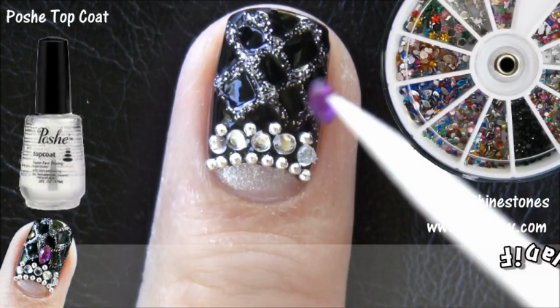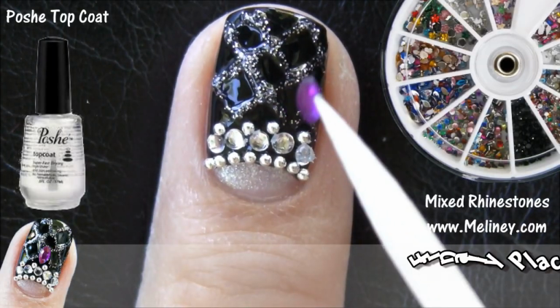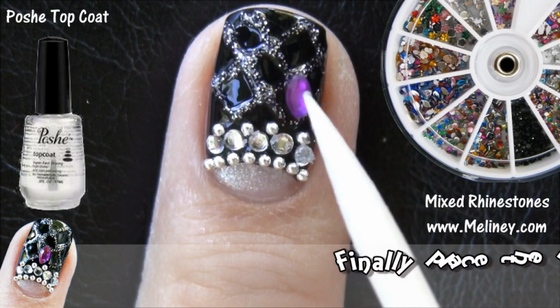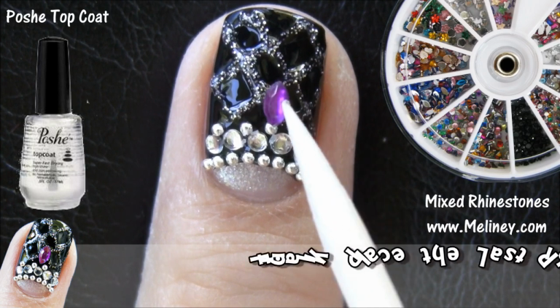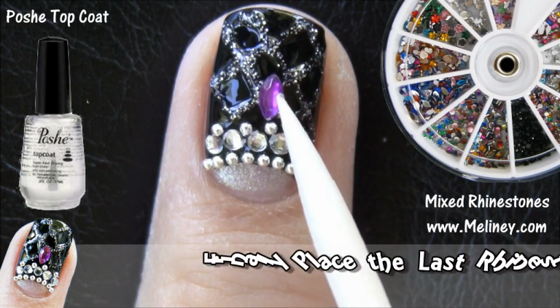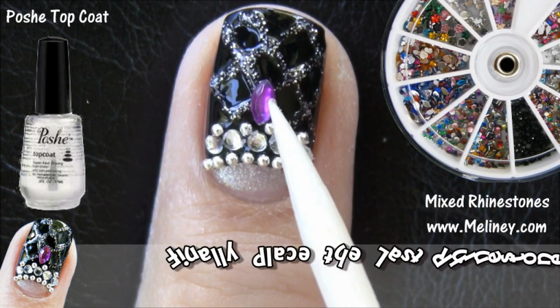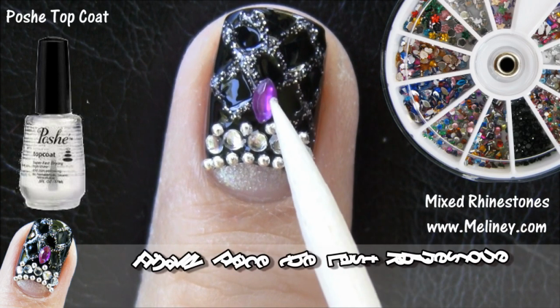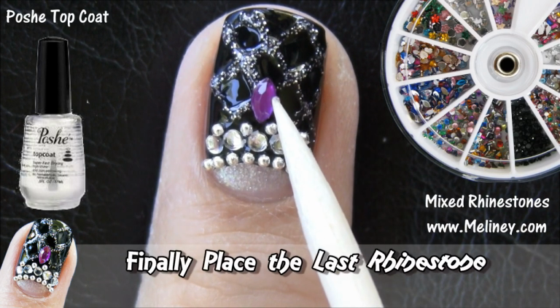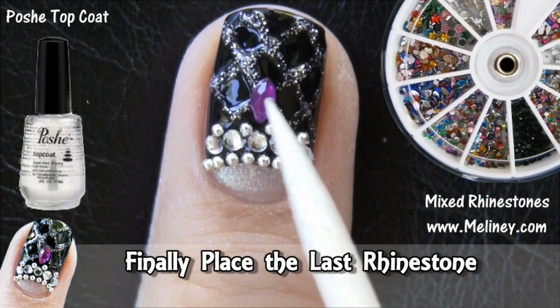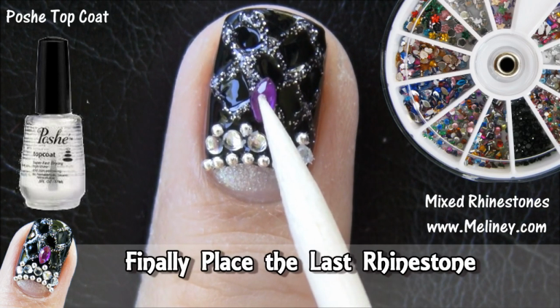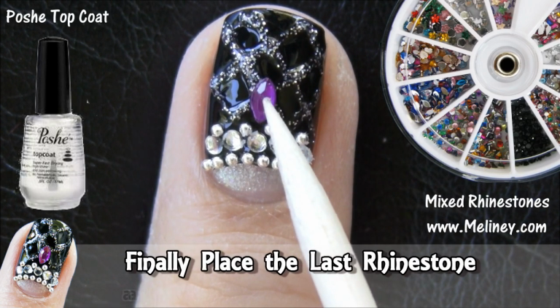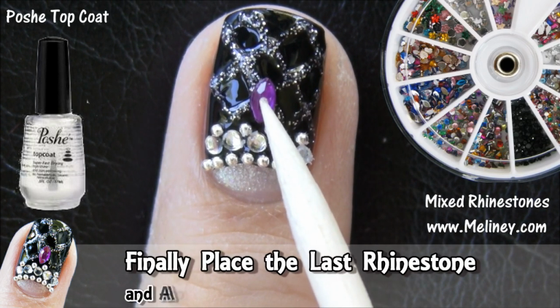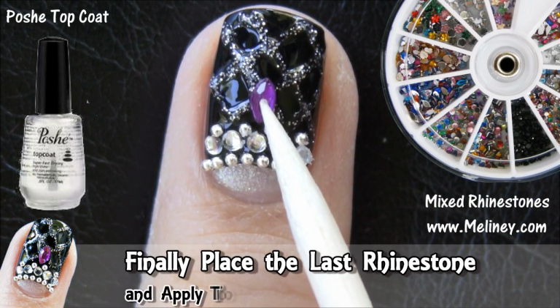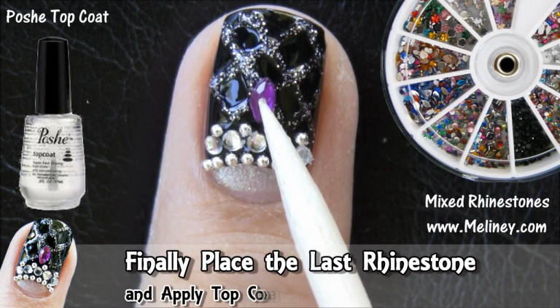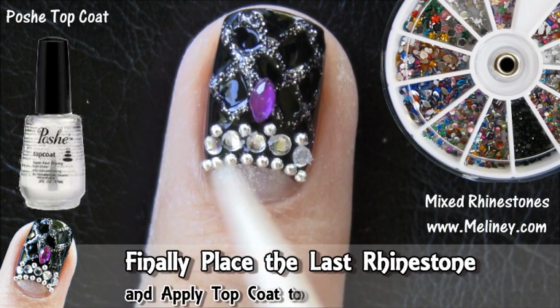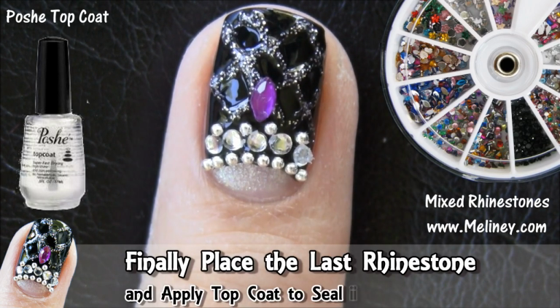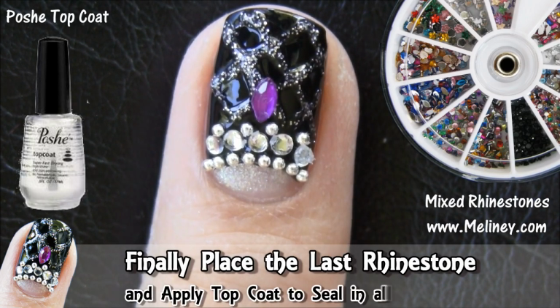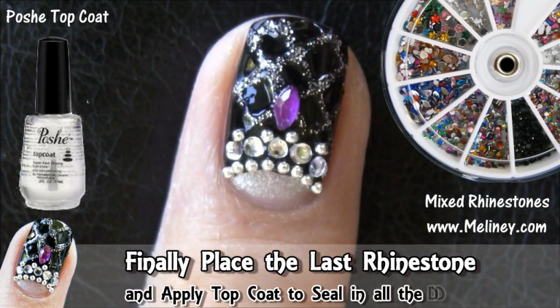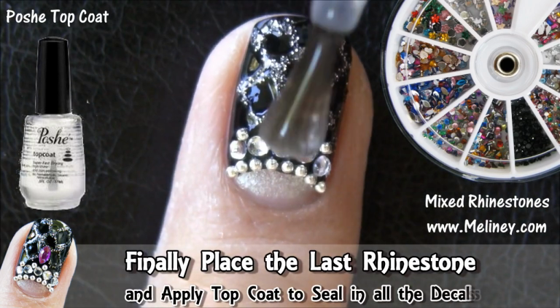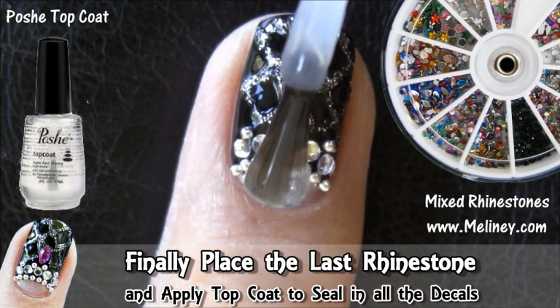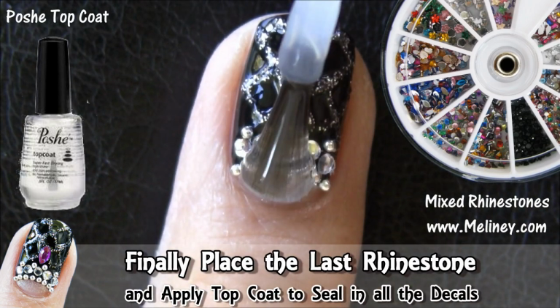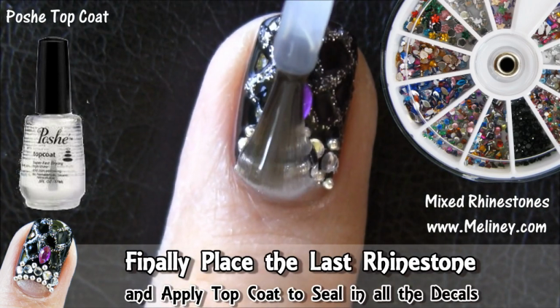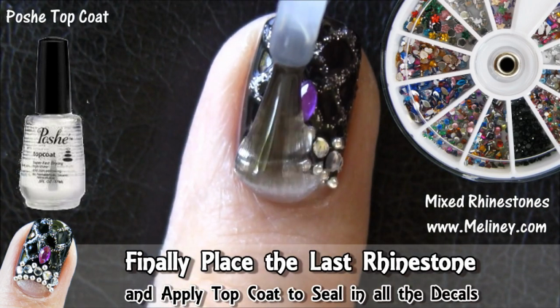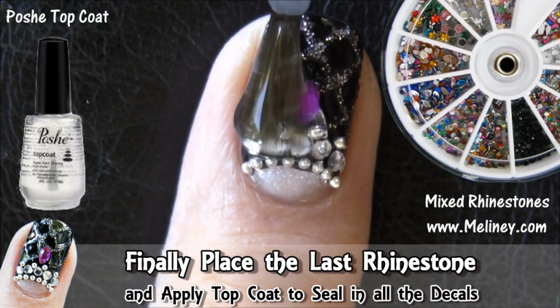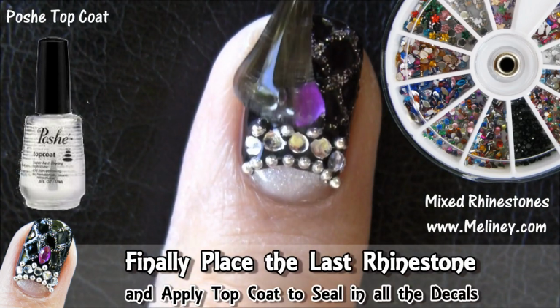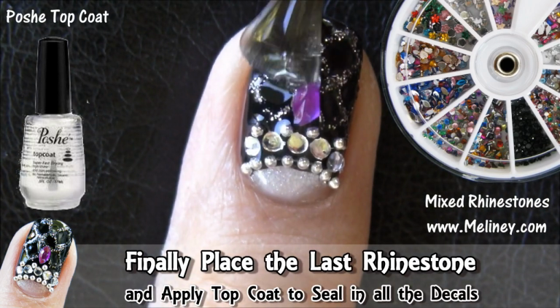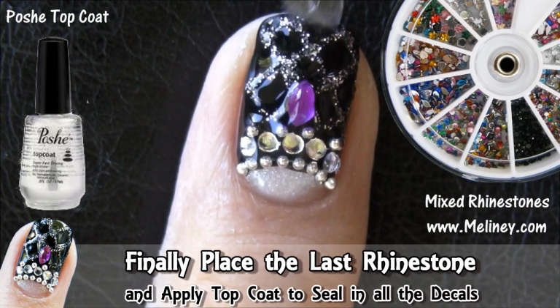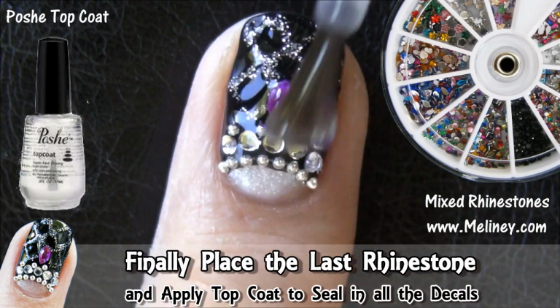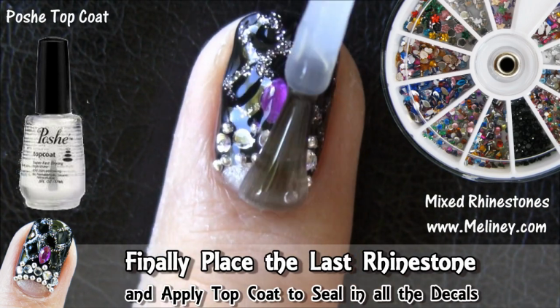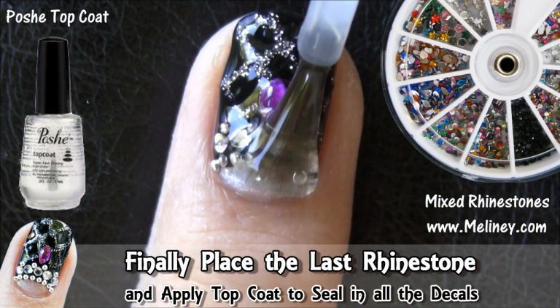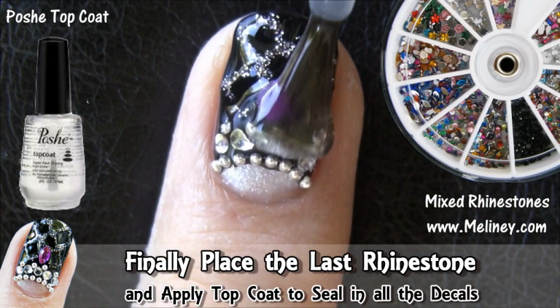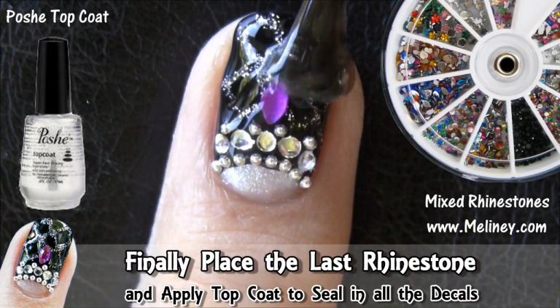Finally, place the last rhinestone and go over the whole nail with top coat to seal in the decals.